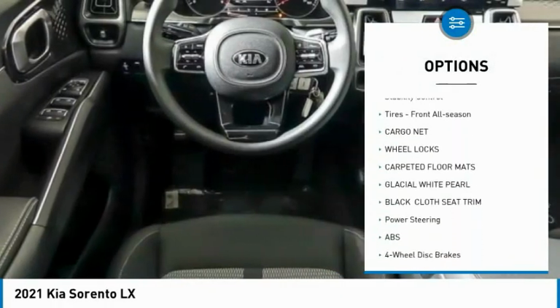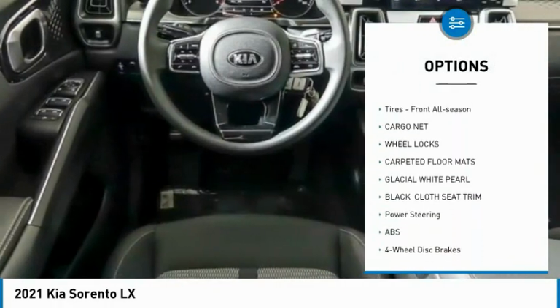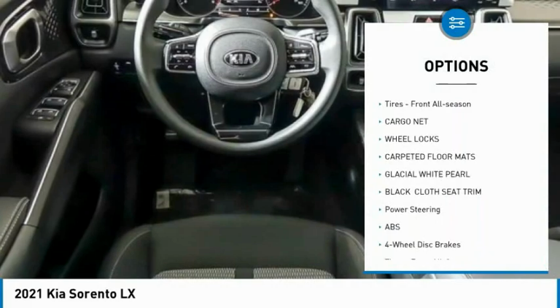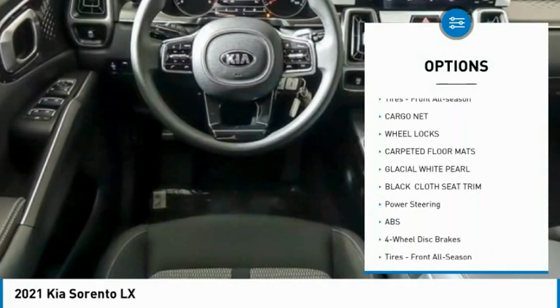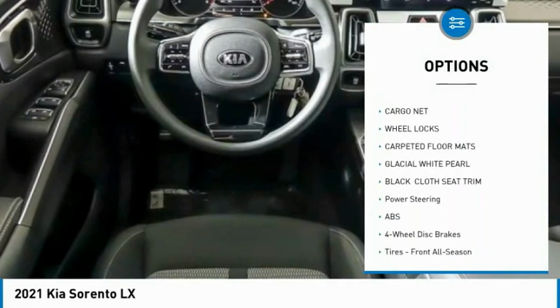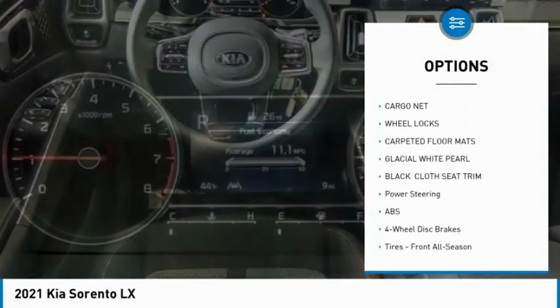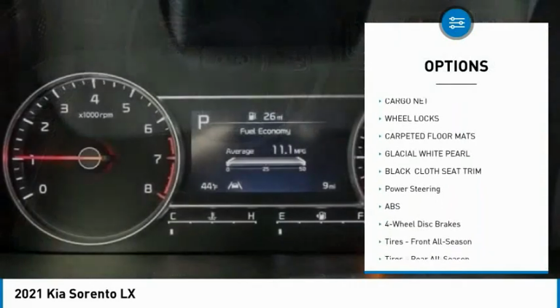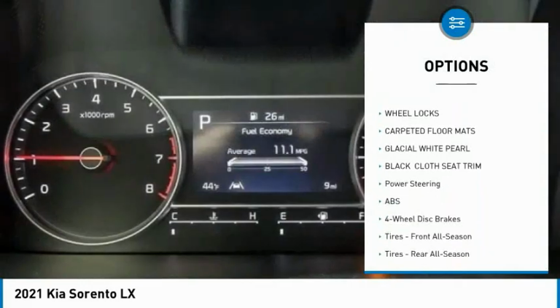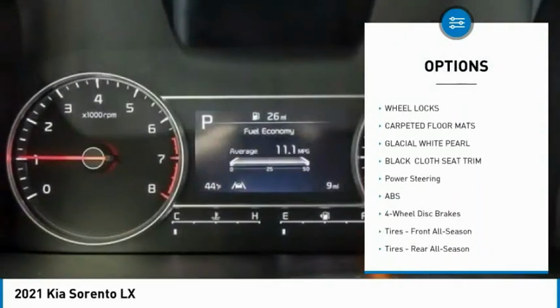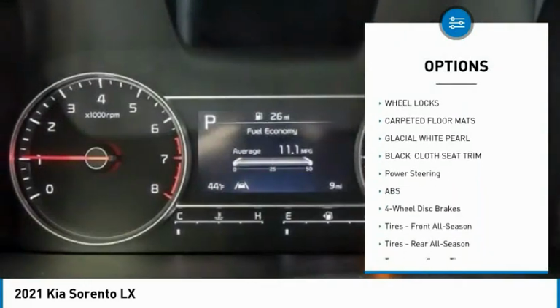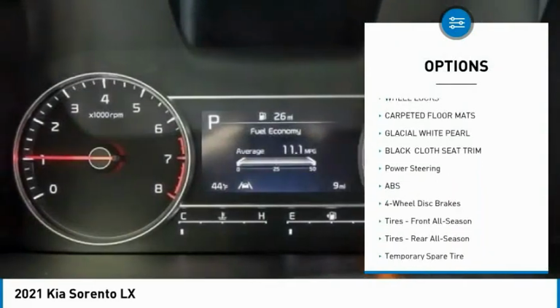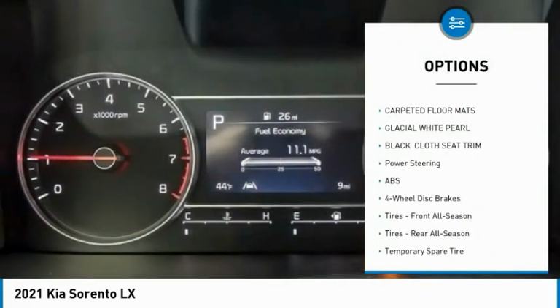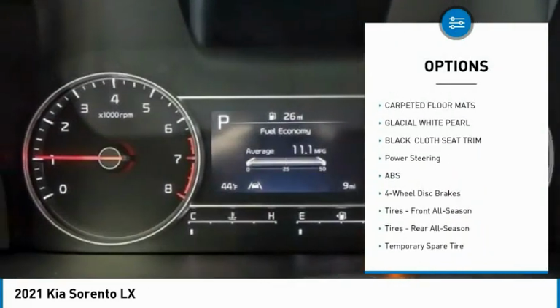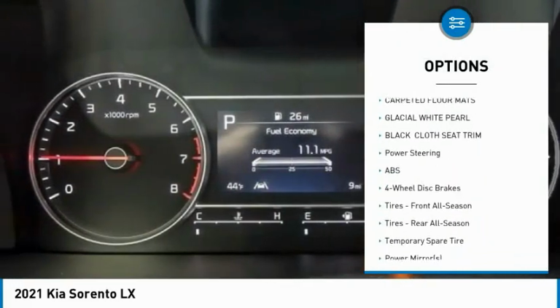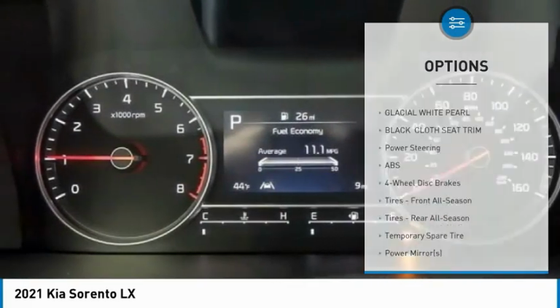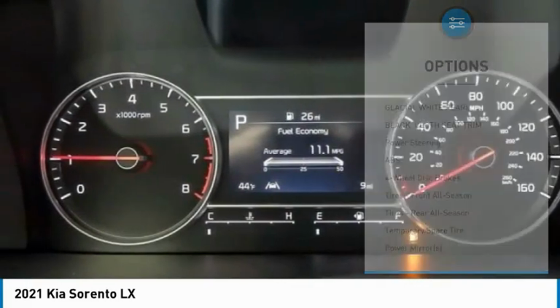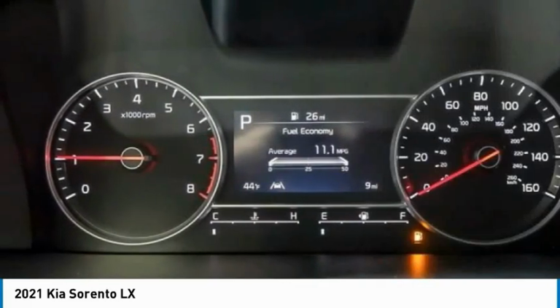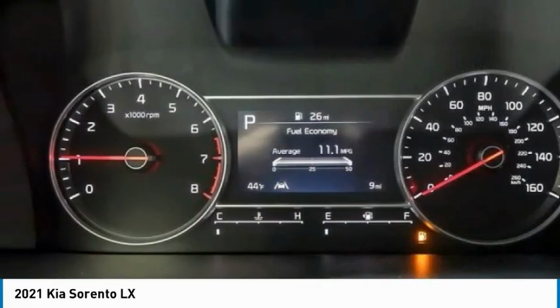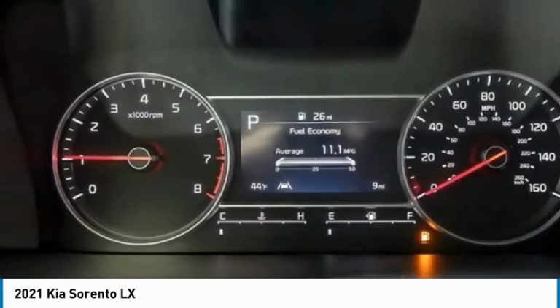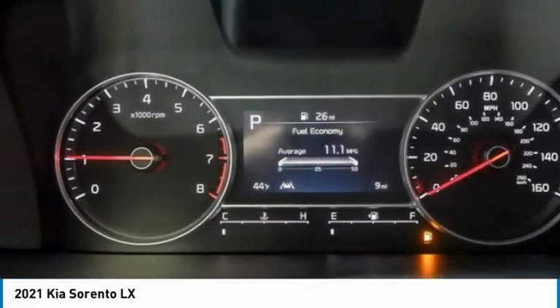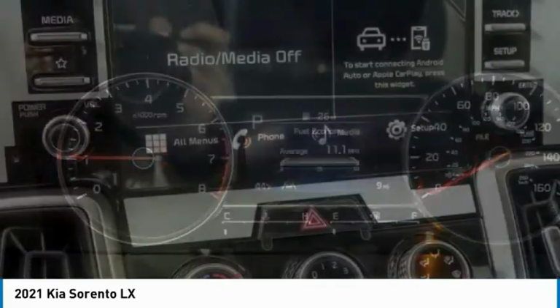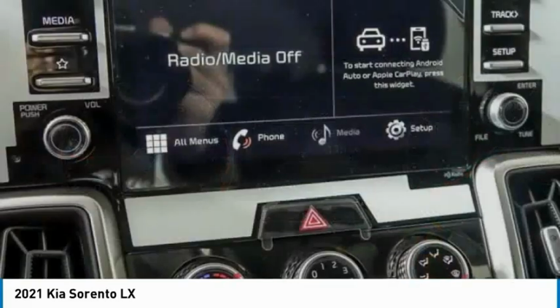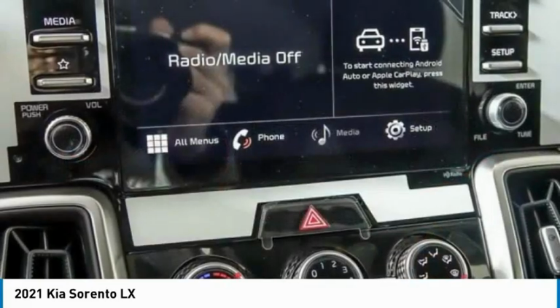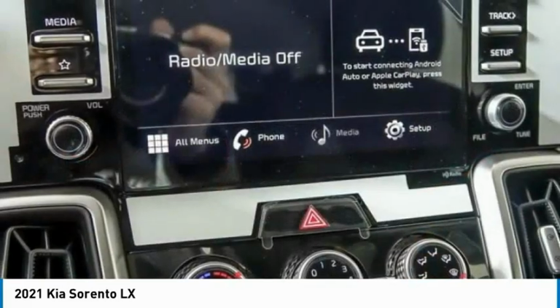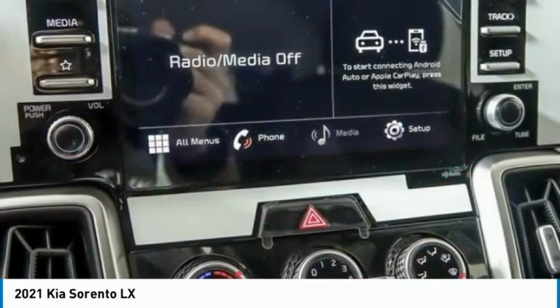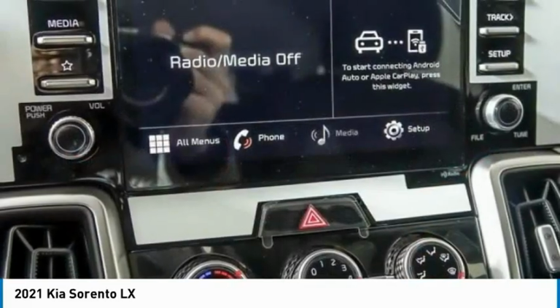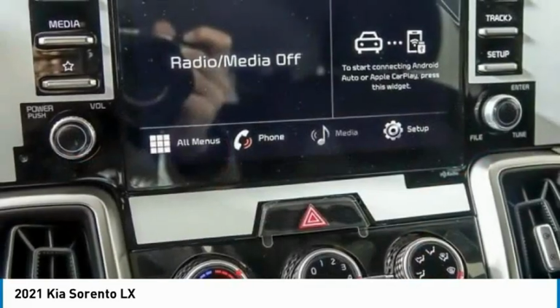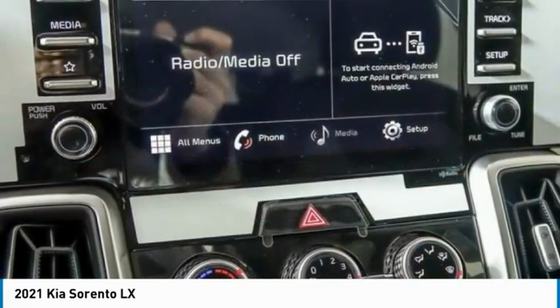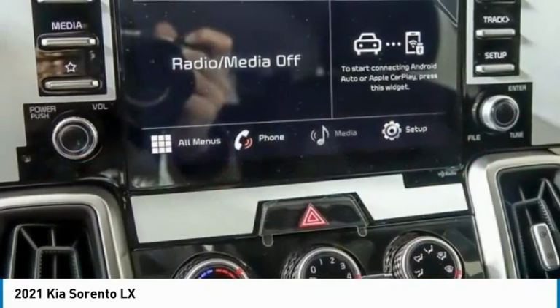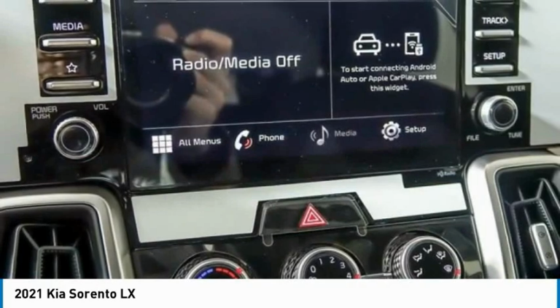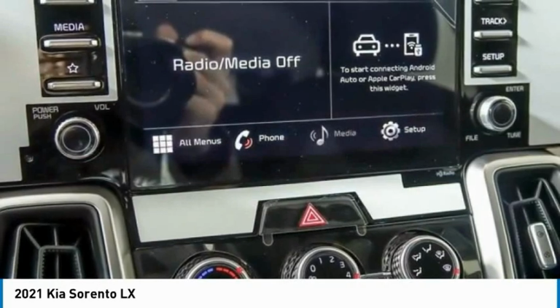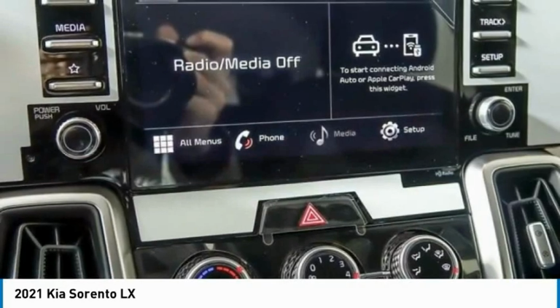Additional features include a rear spoiler, brake assist, traction control, stability control, and front all-season tires.